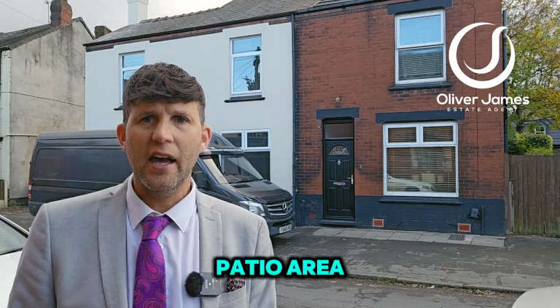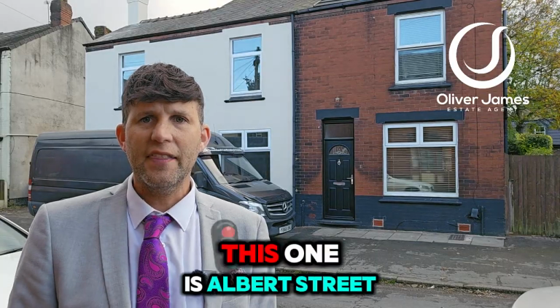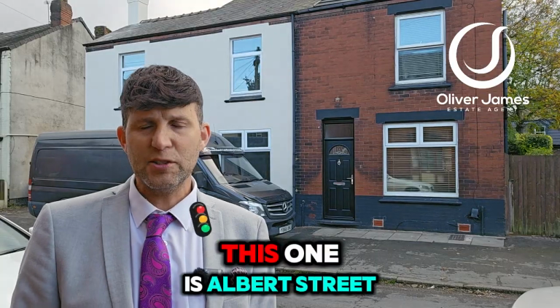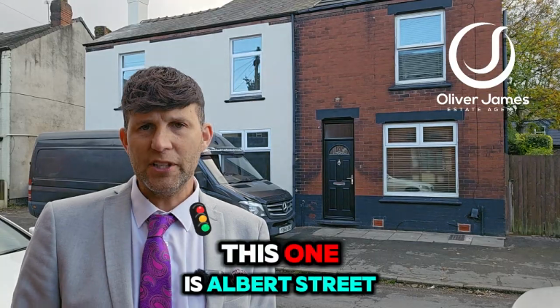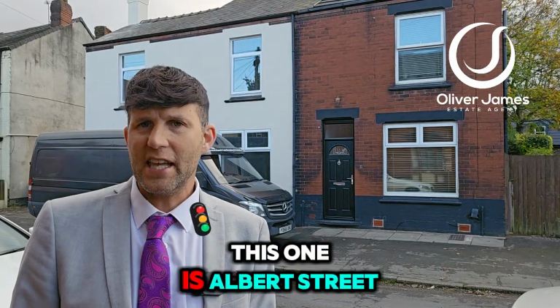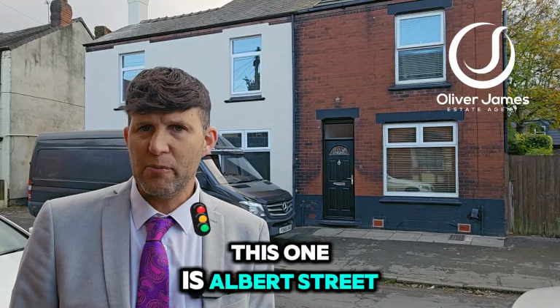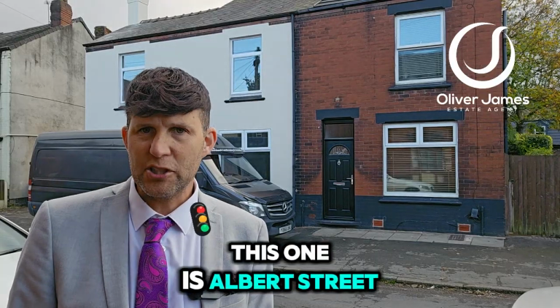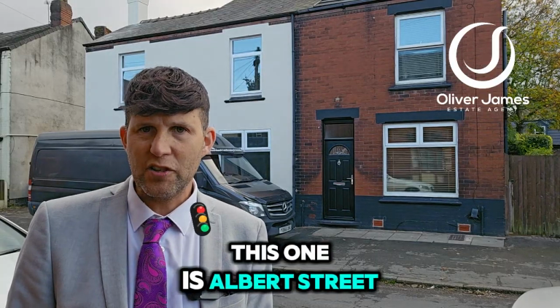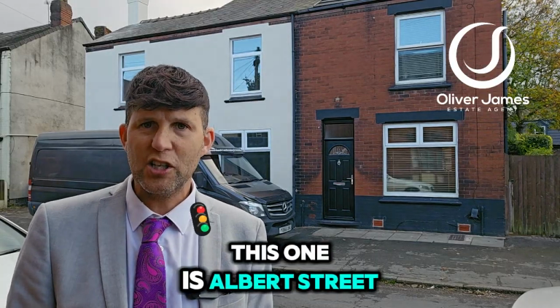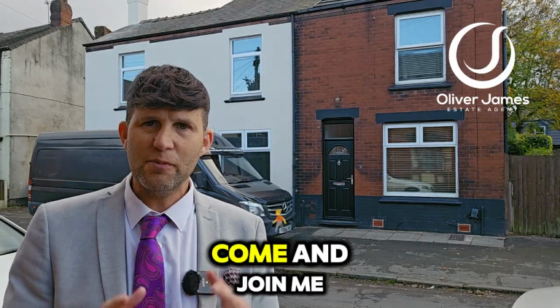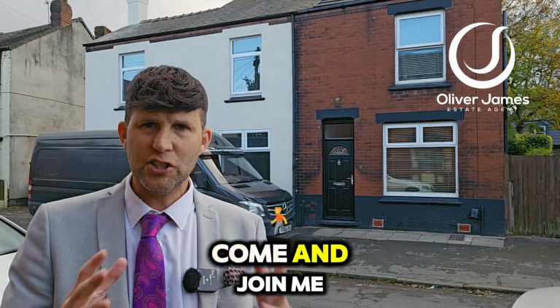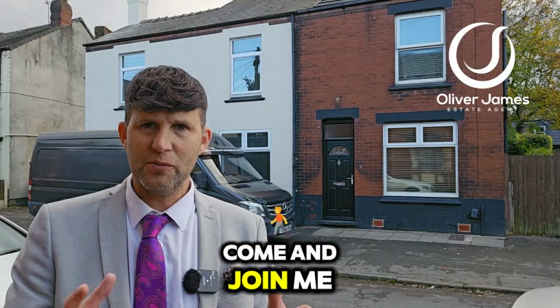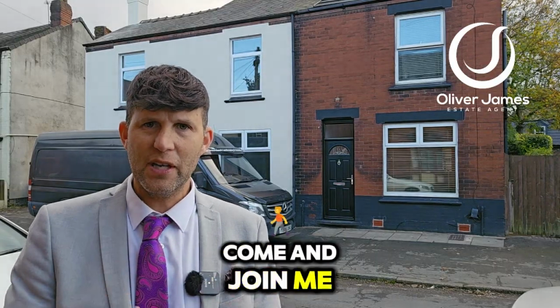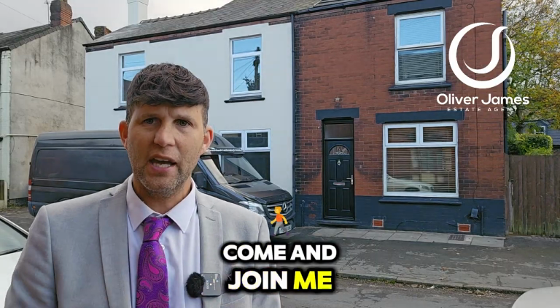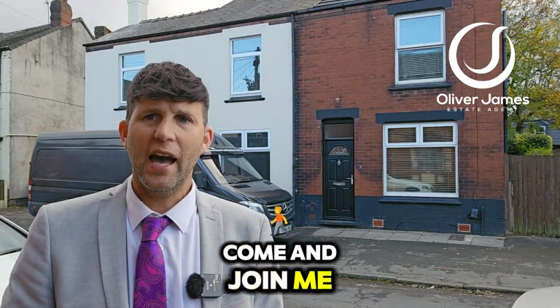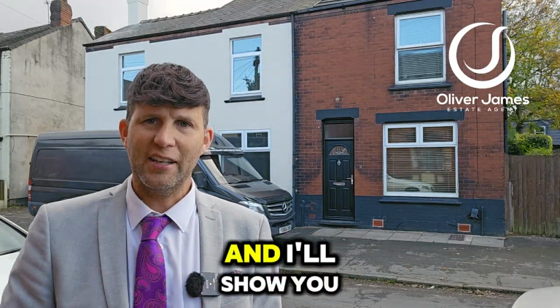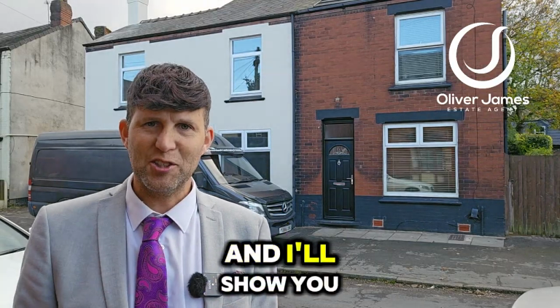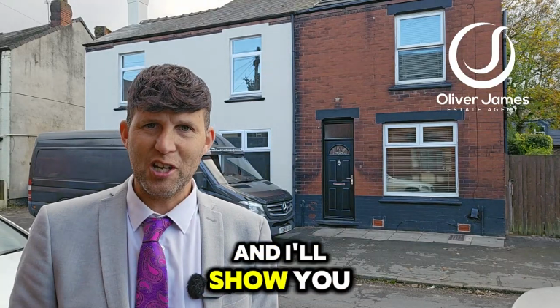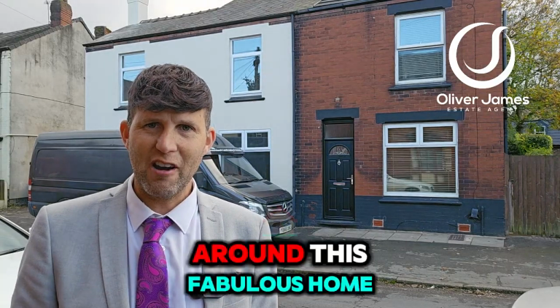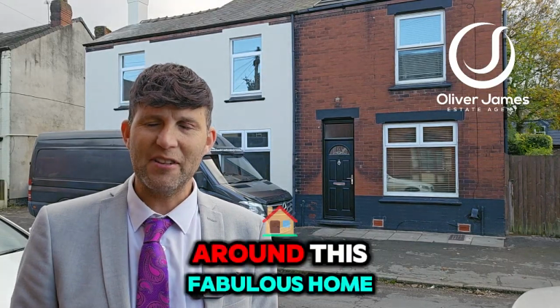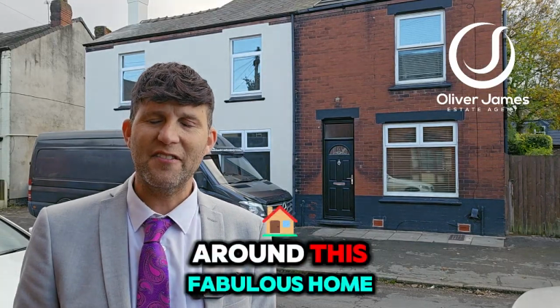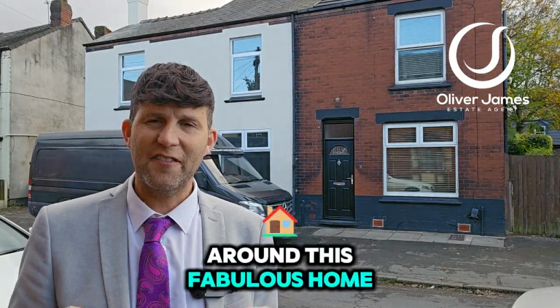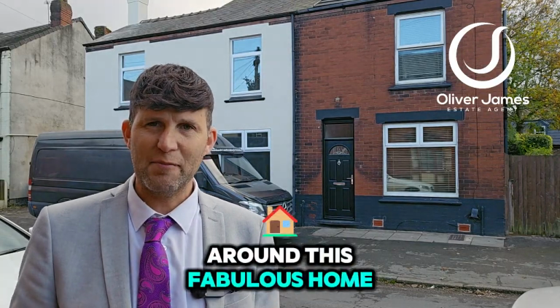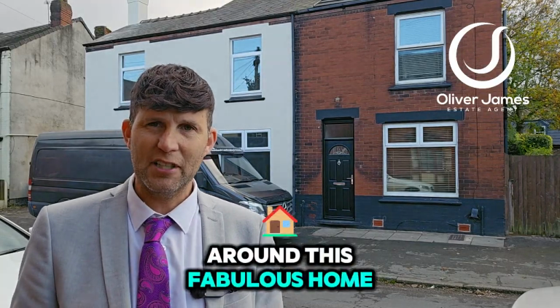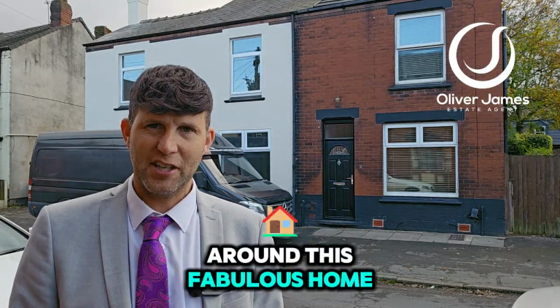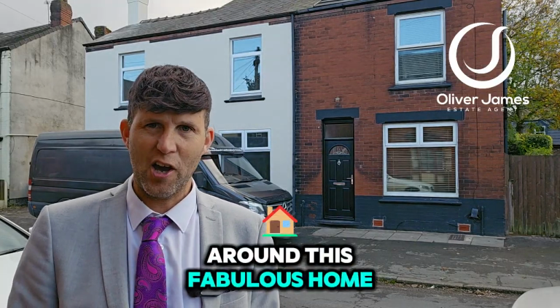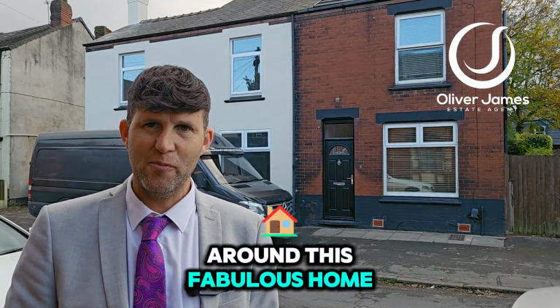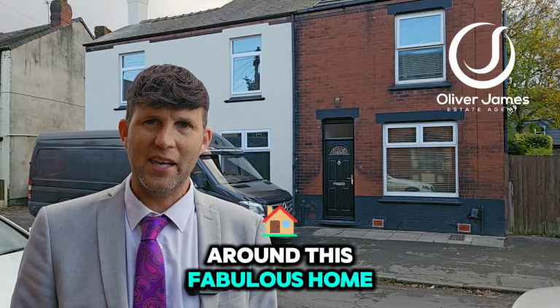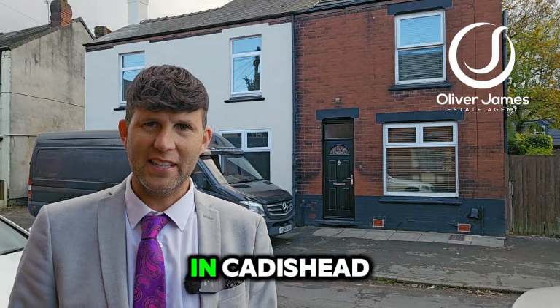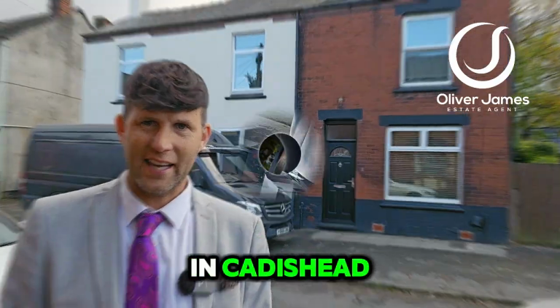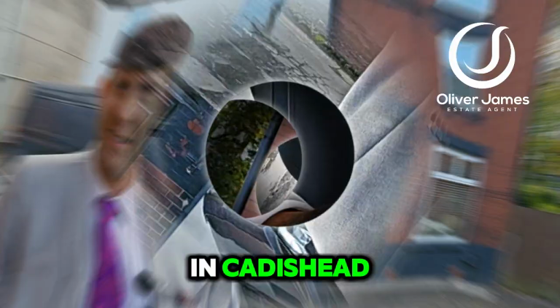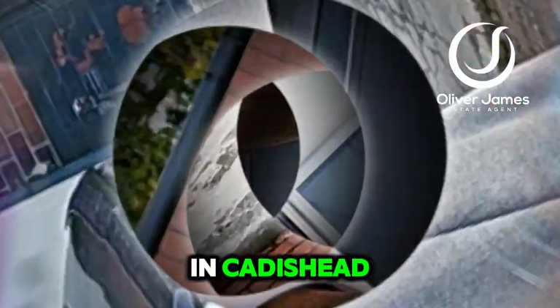This one is Albert Street. Come and join me and I'll show you around this fabulous home in Cadizhead.